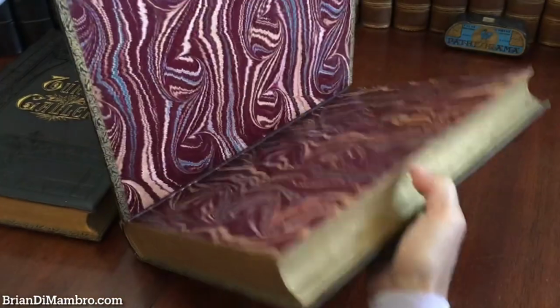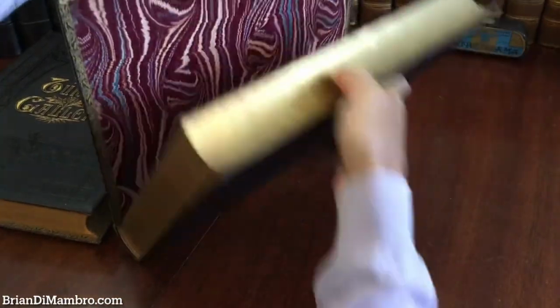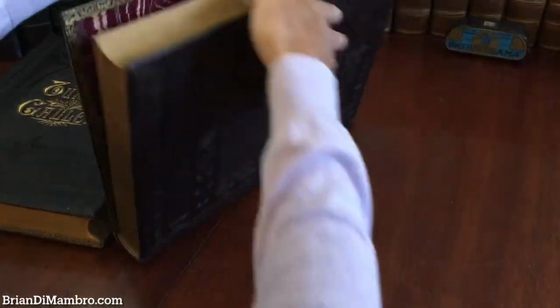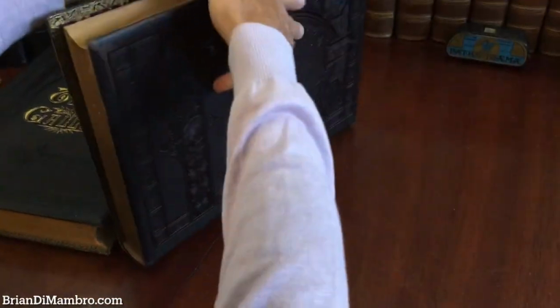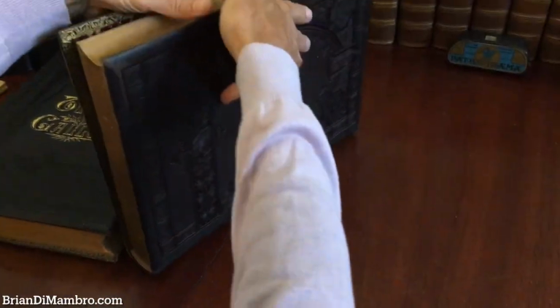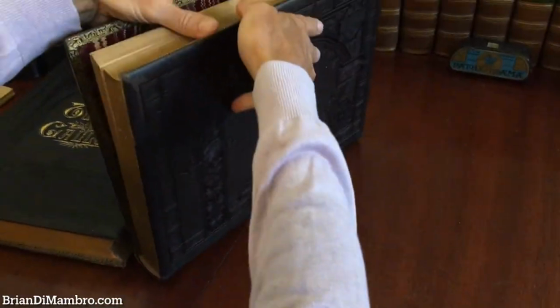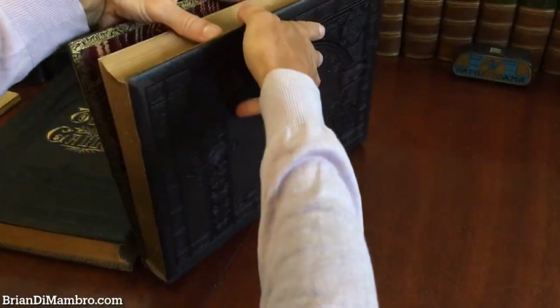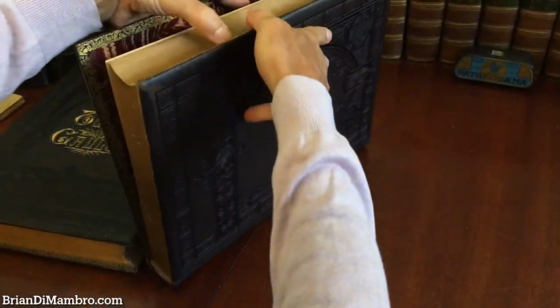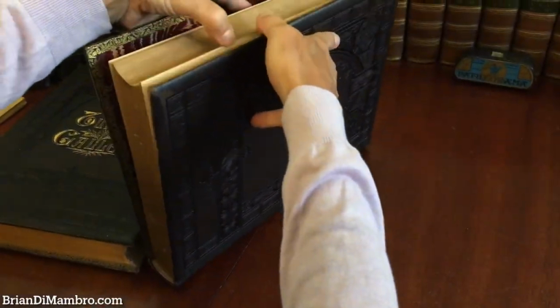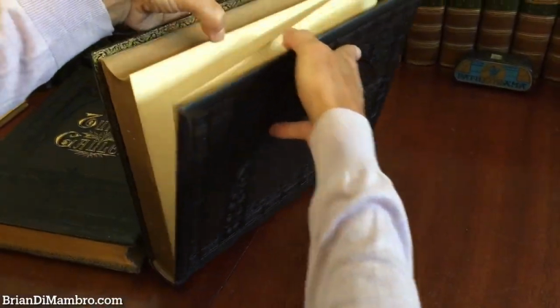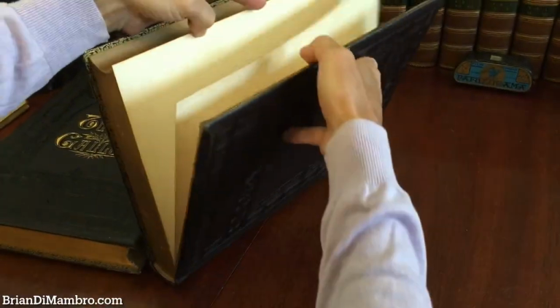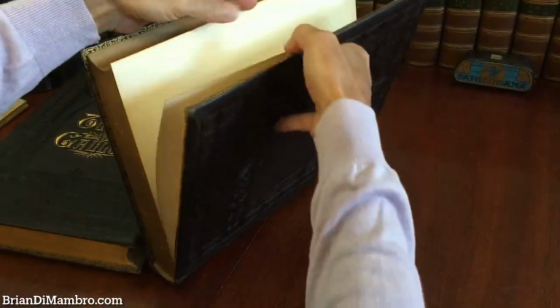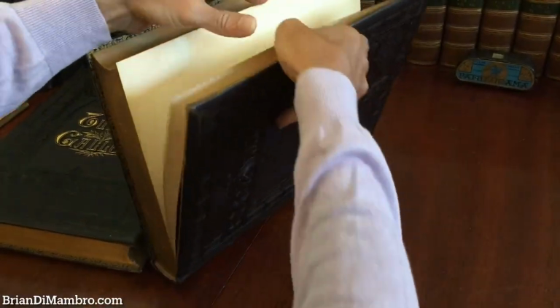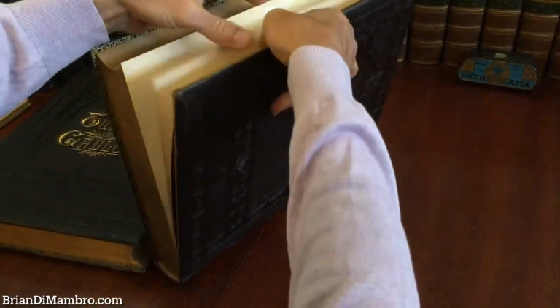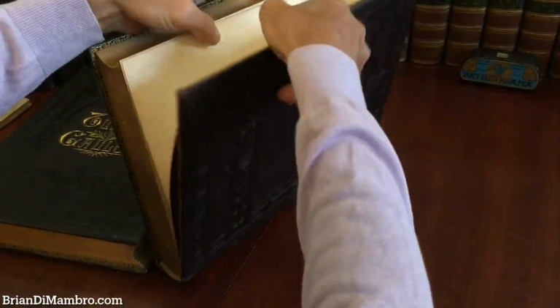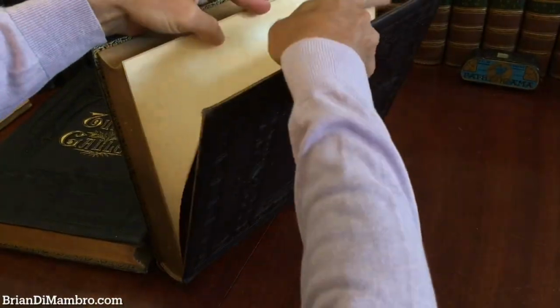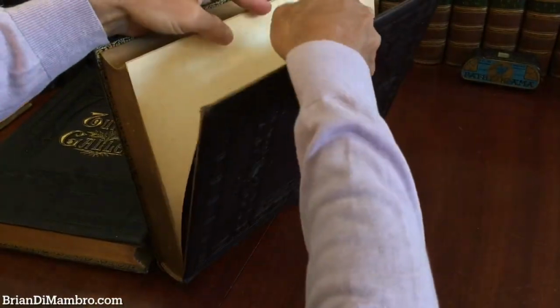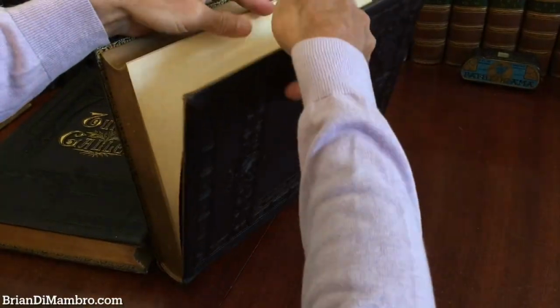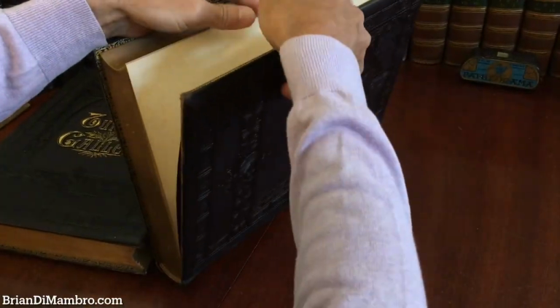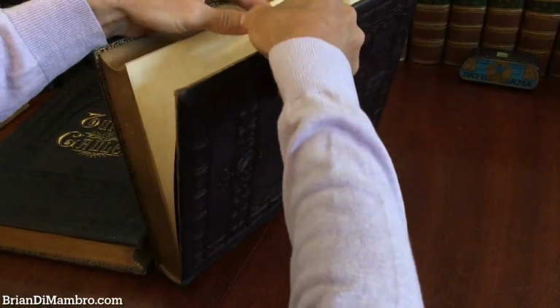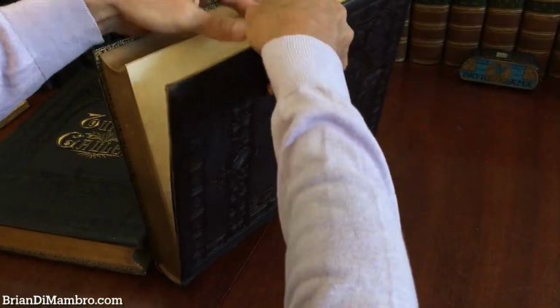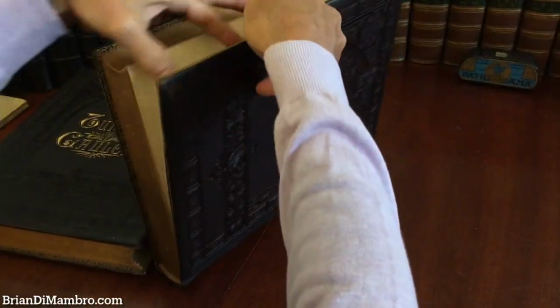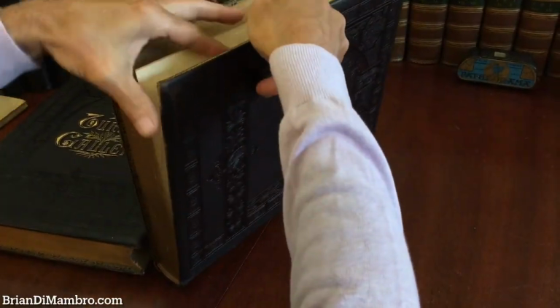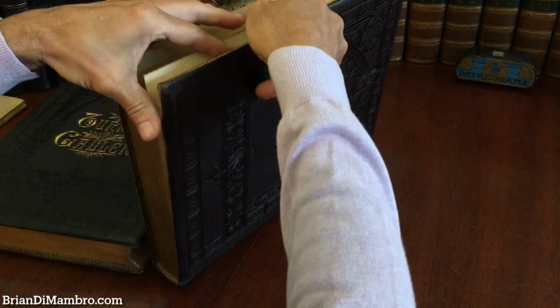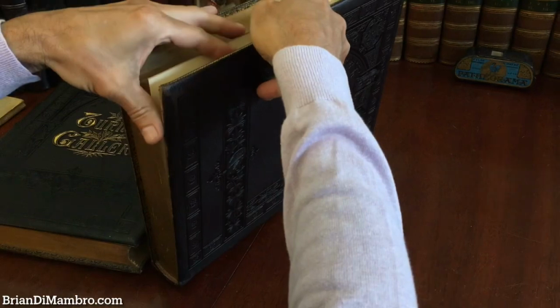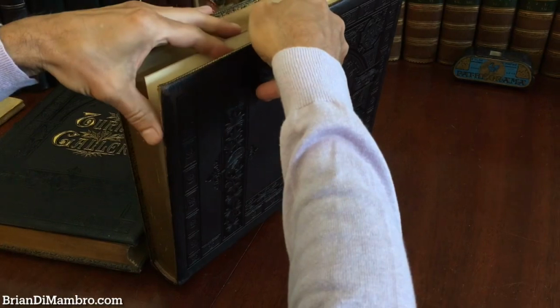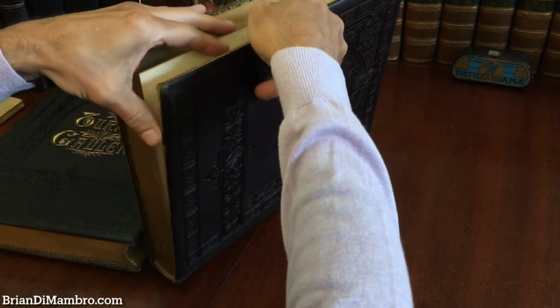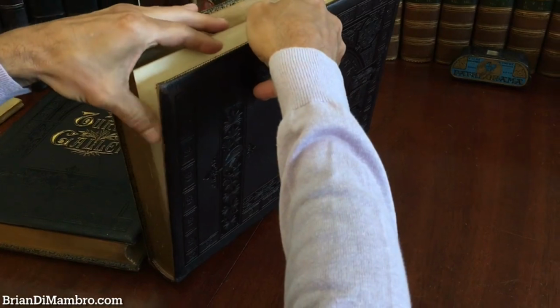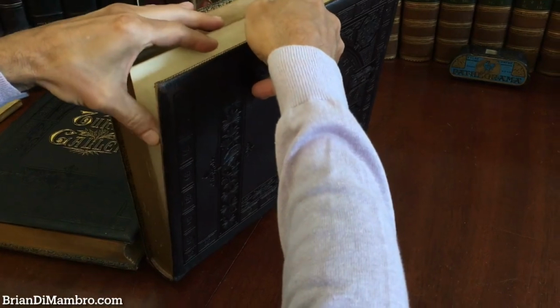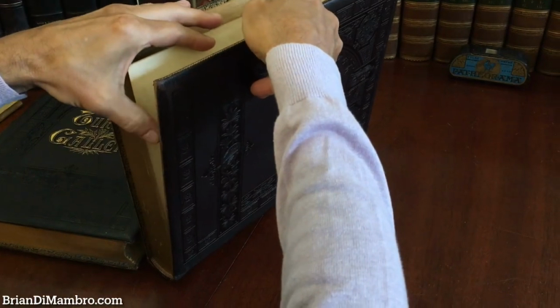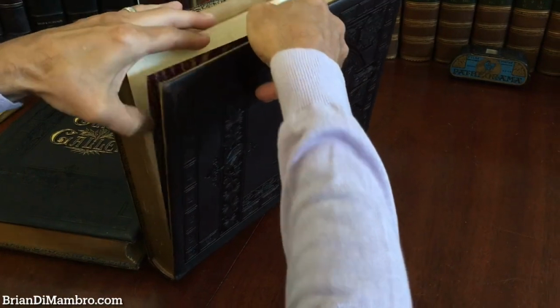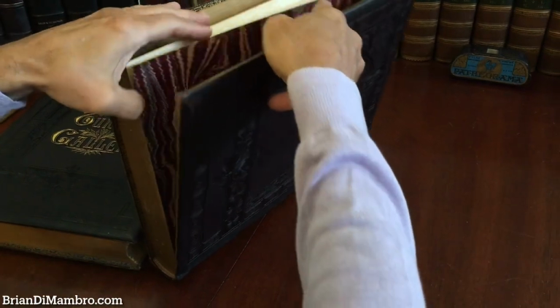We see the marbled endpapers again — a really well-preserved set.